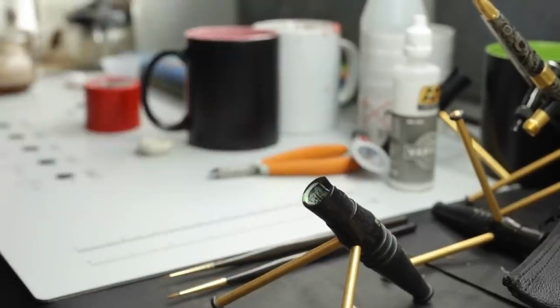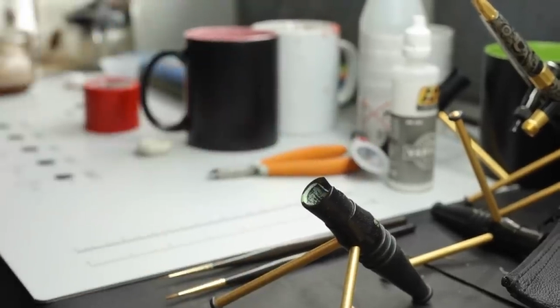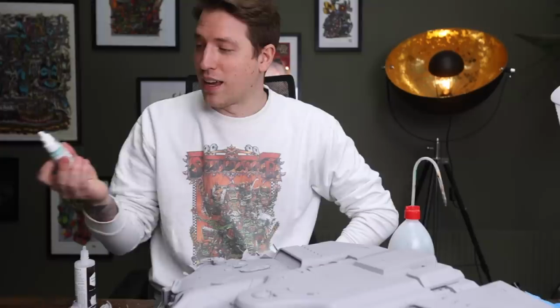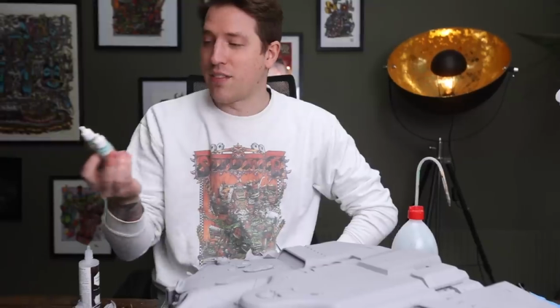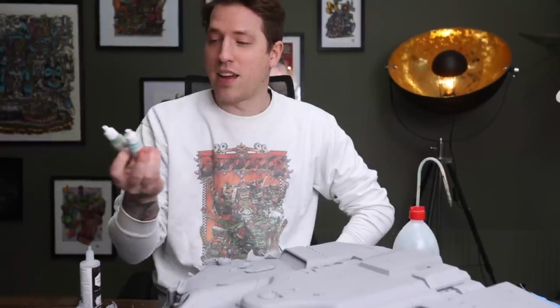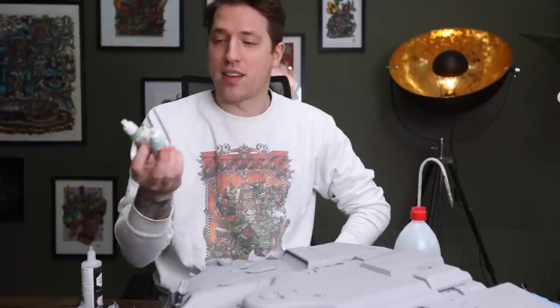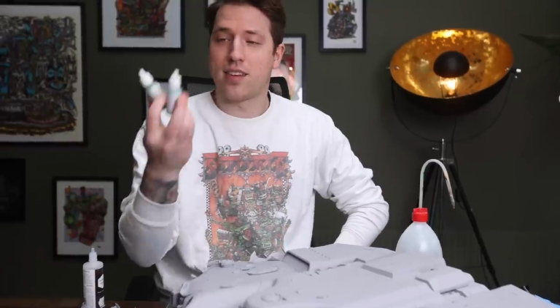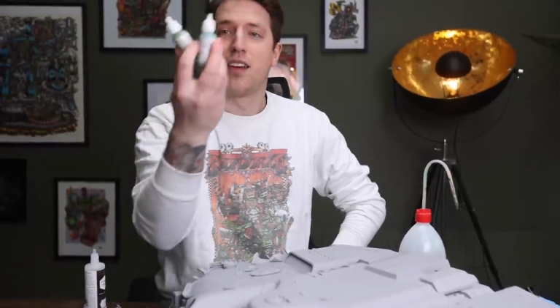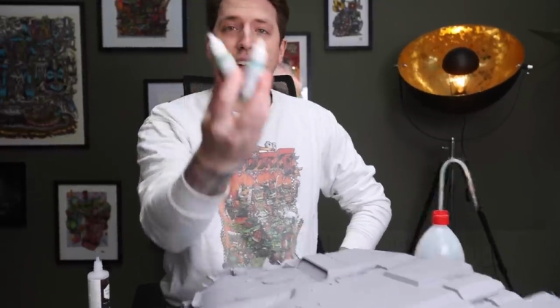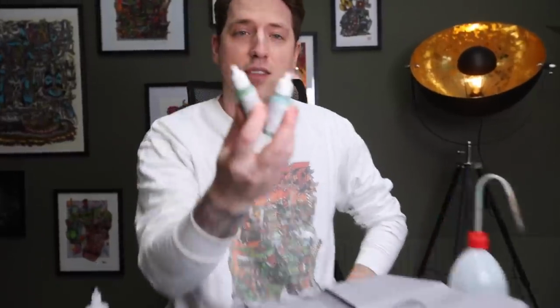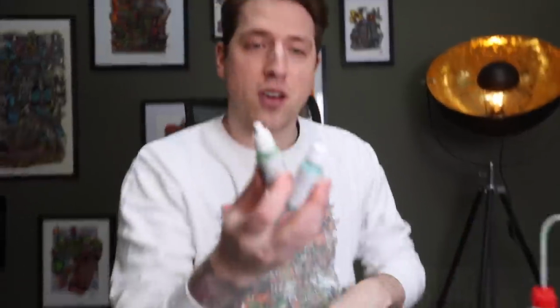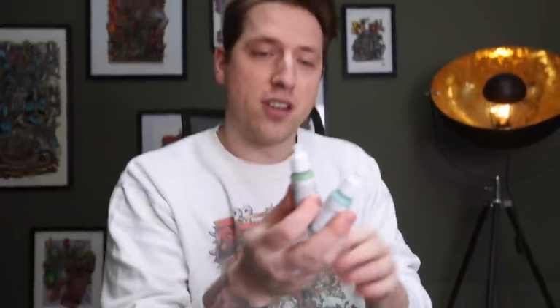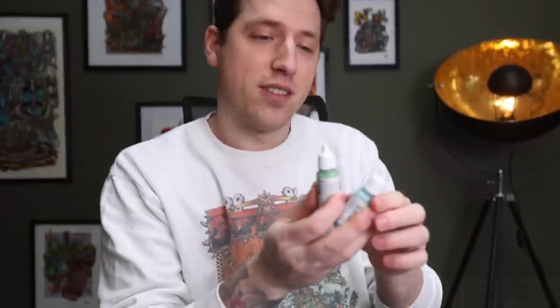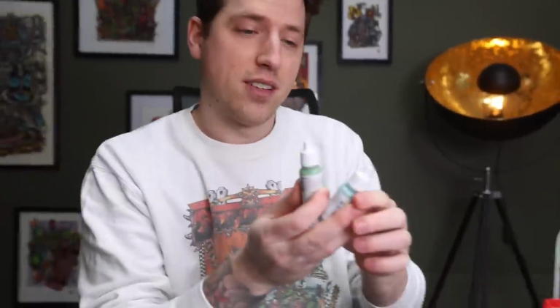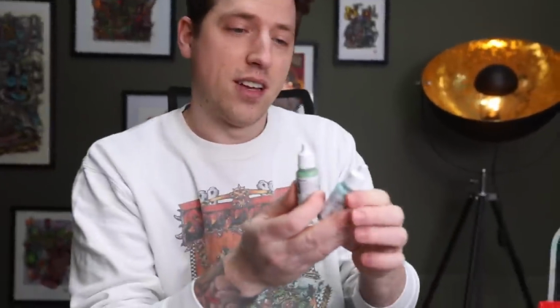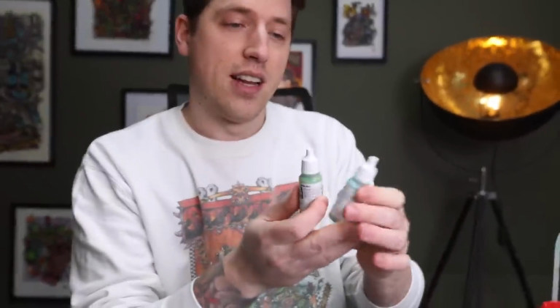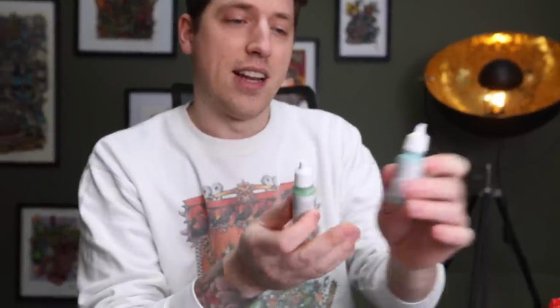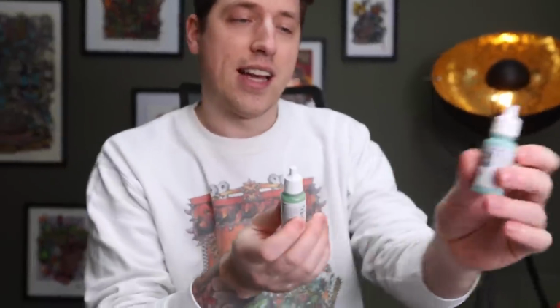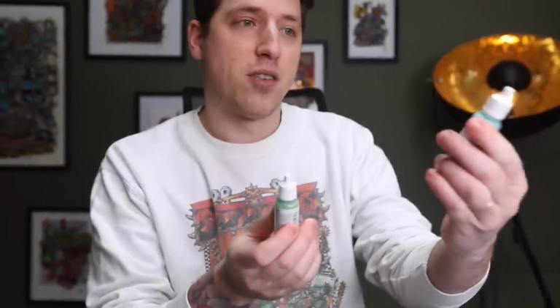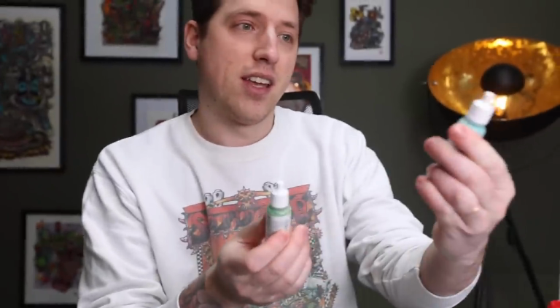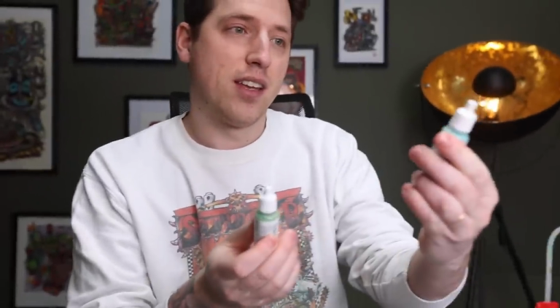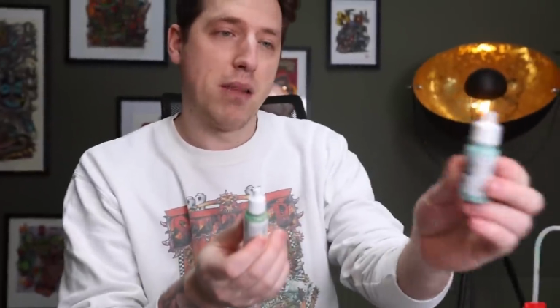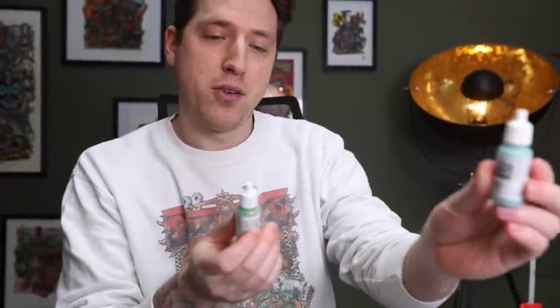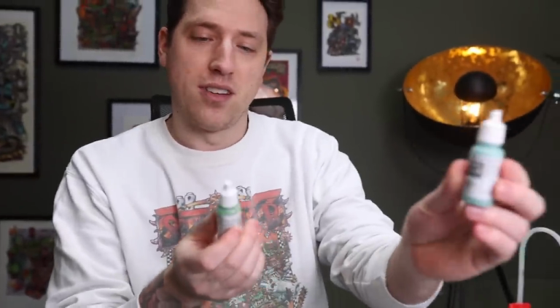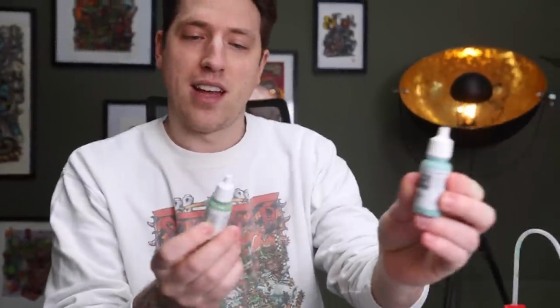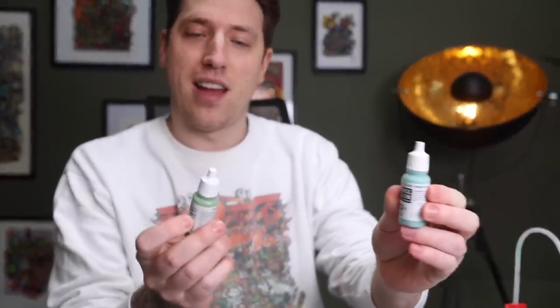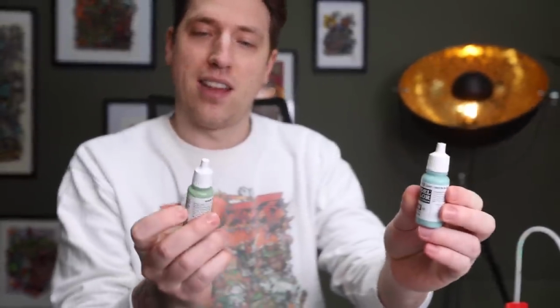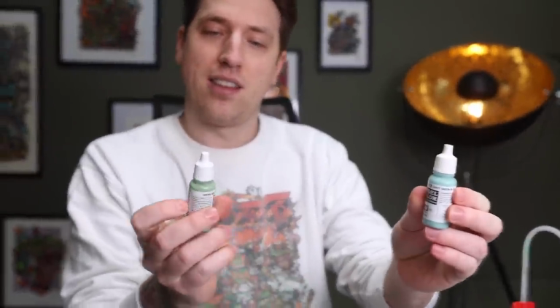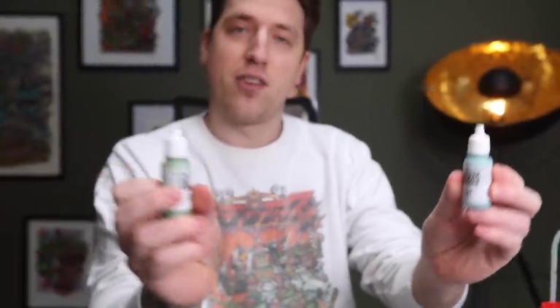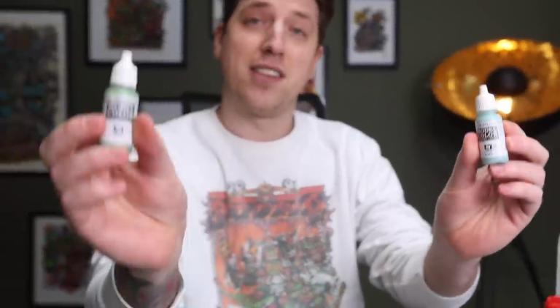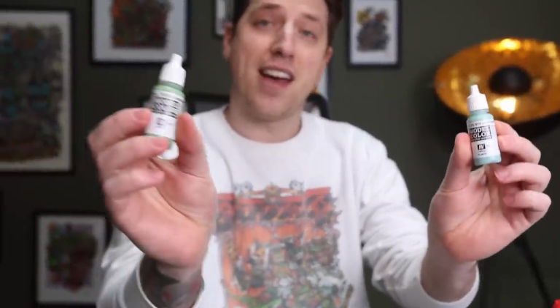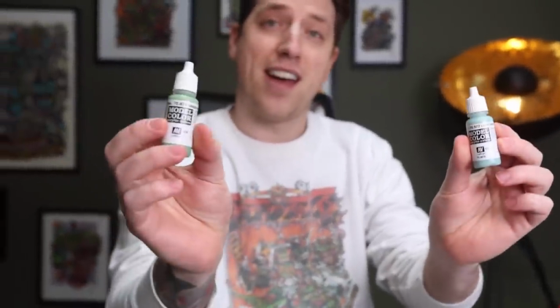I've got these two colors: light green blue and green sky.